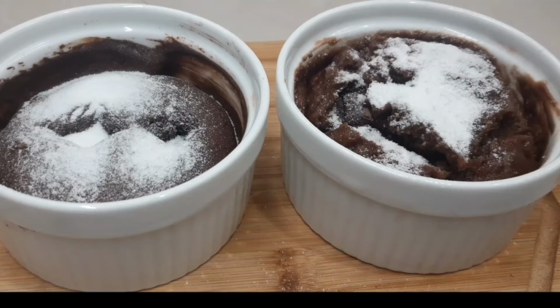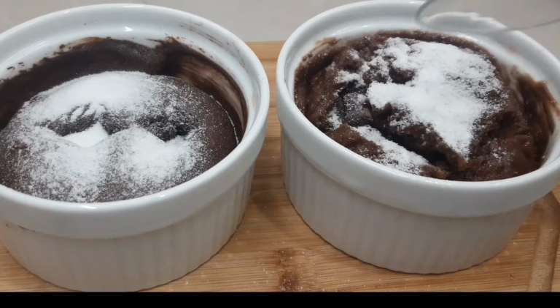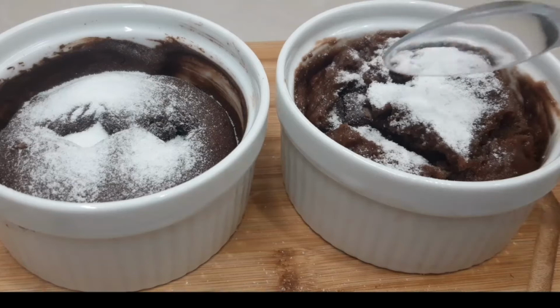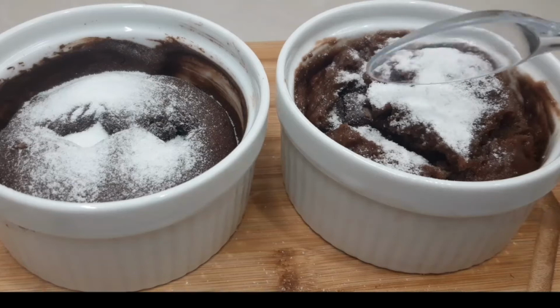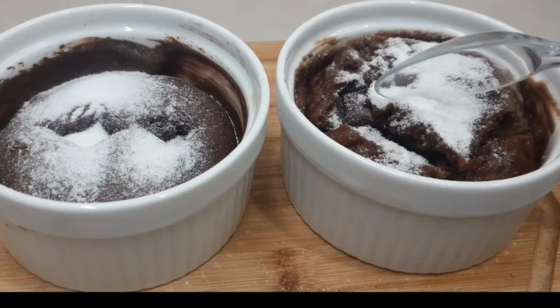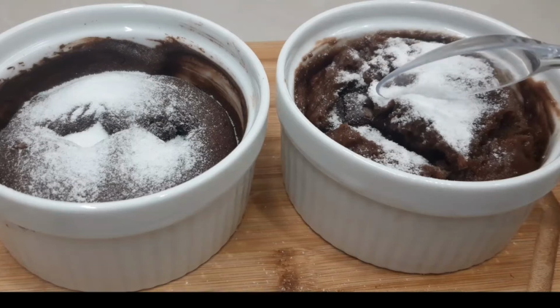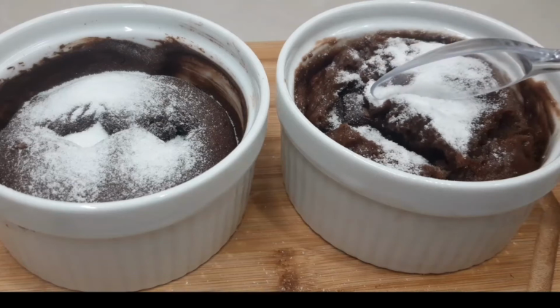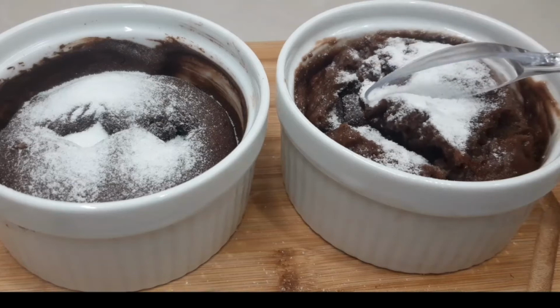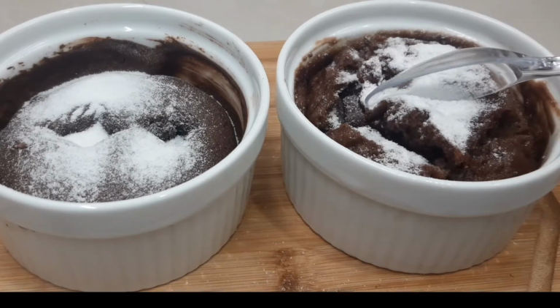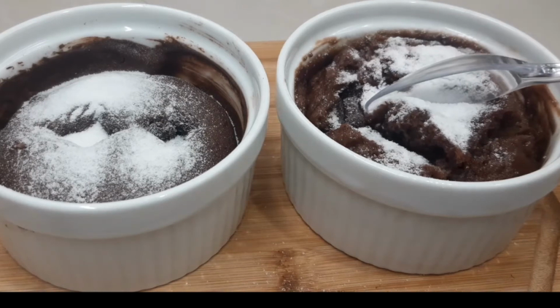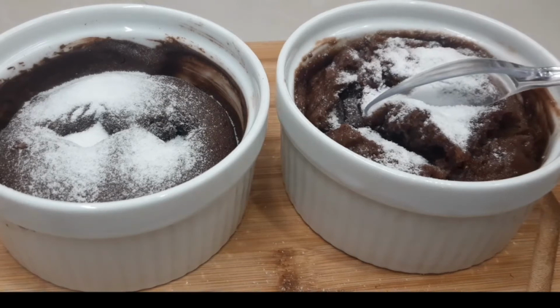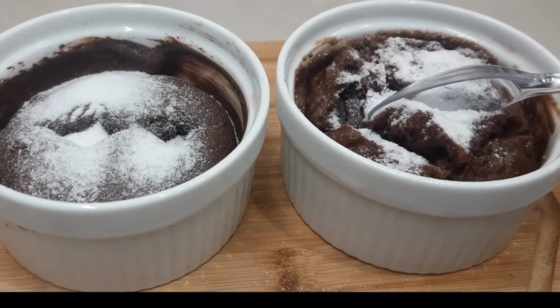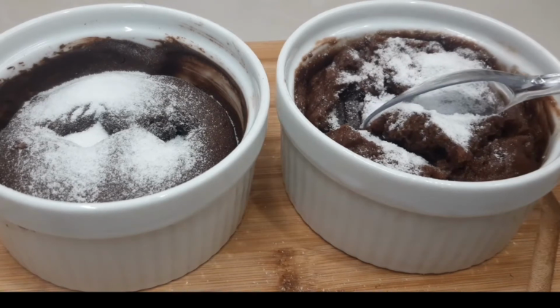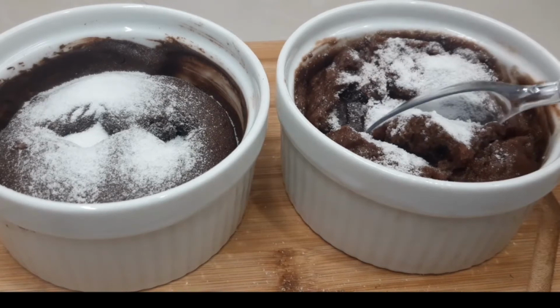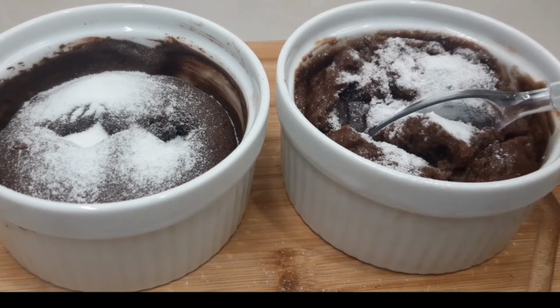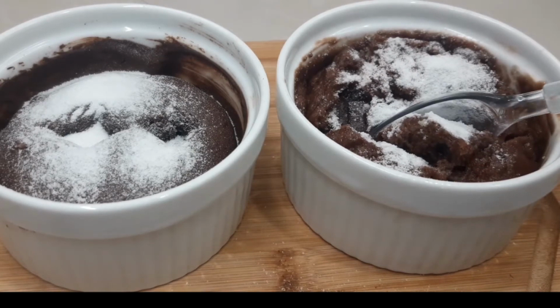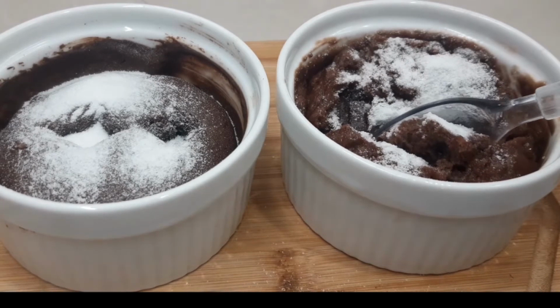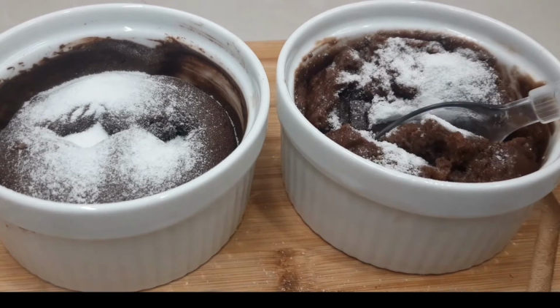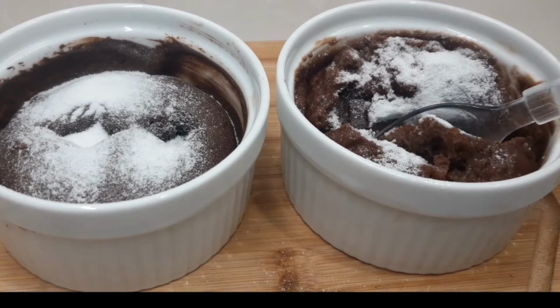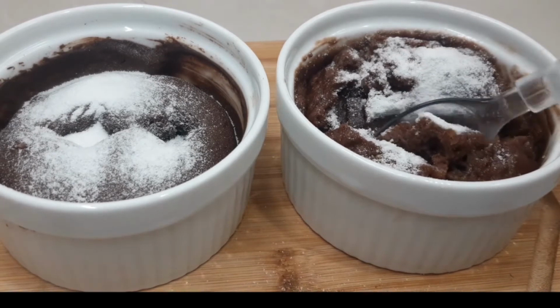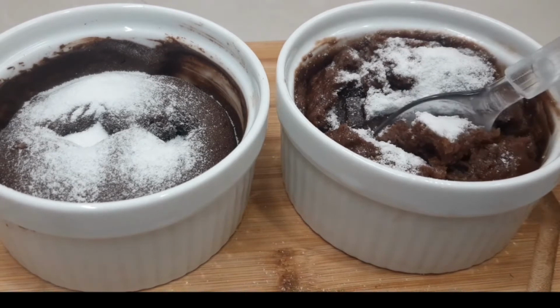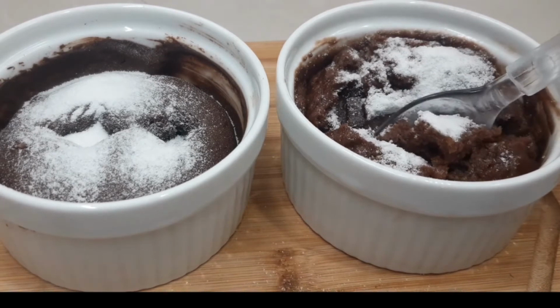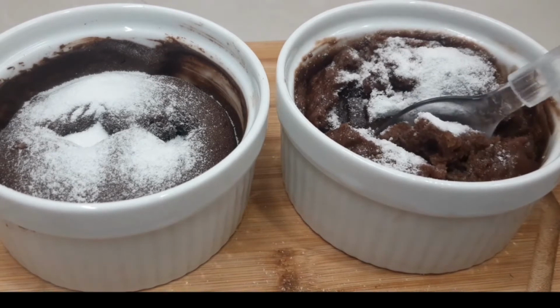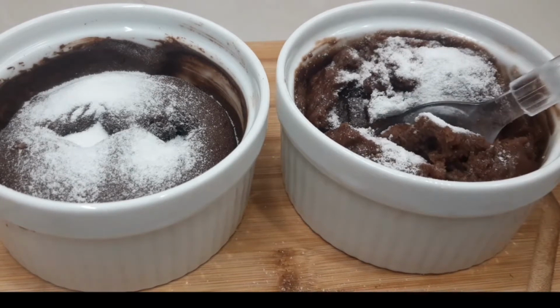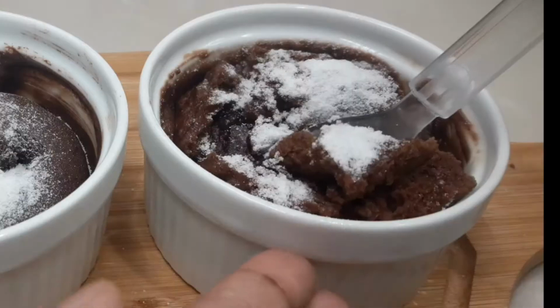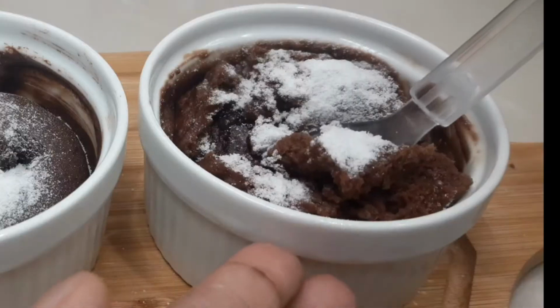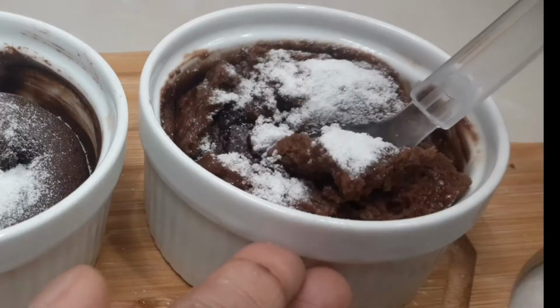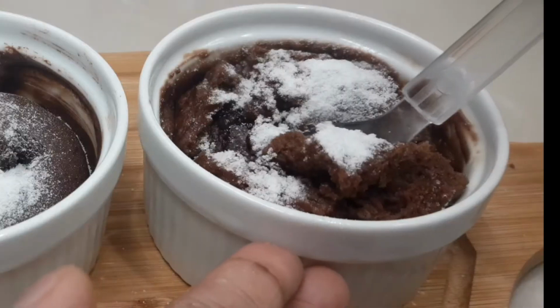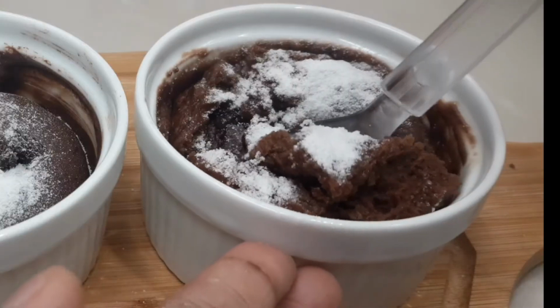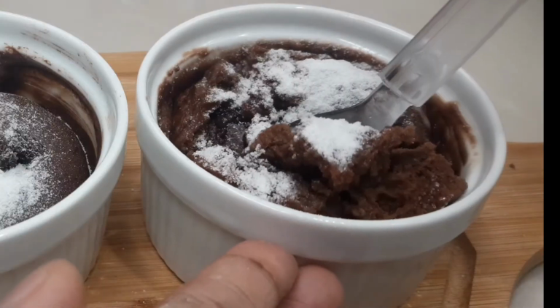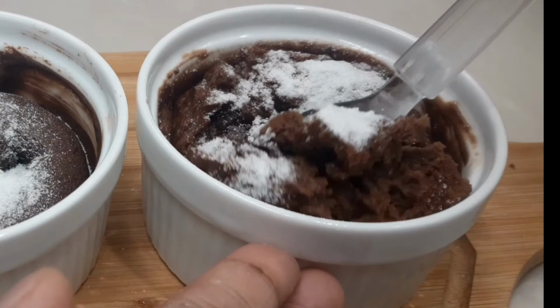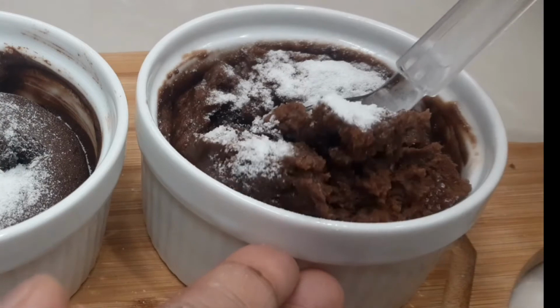Hi all, I'm going to give you a recipe for a chocolate mug cake.